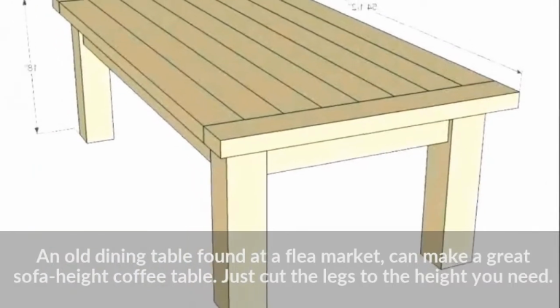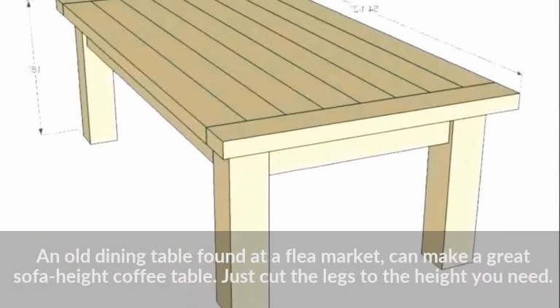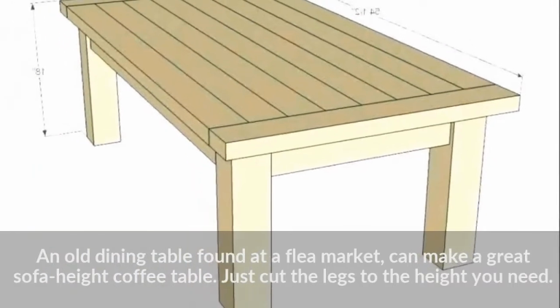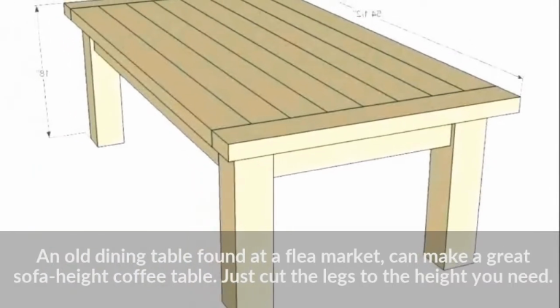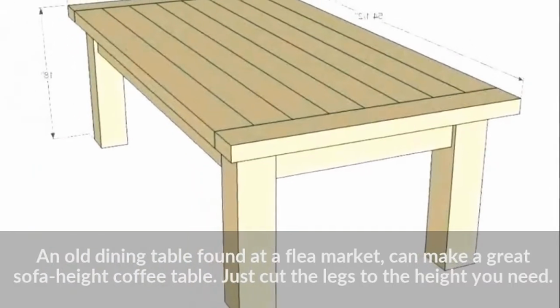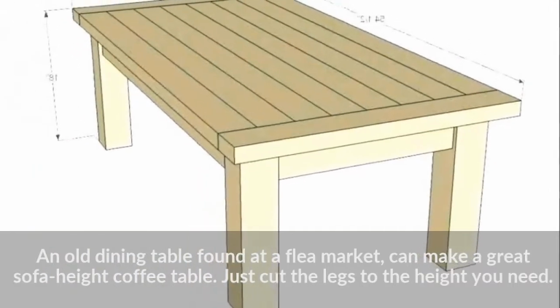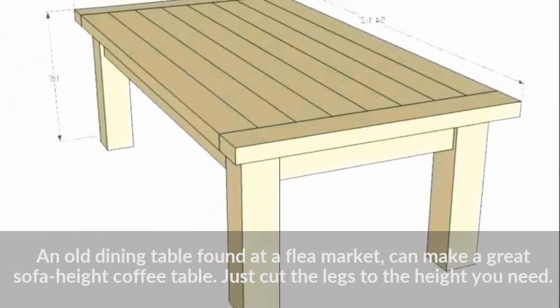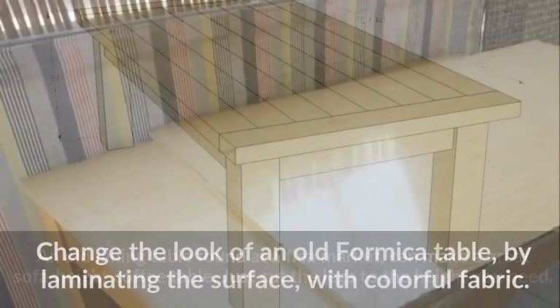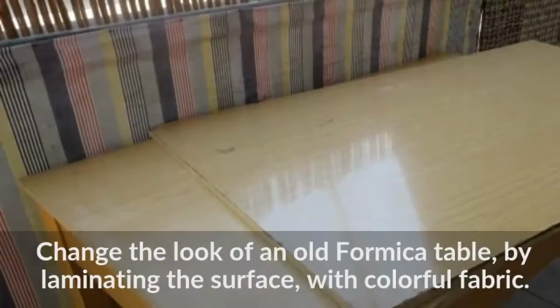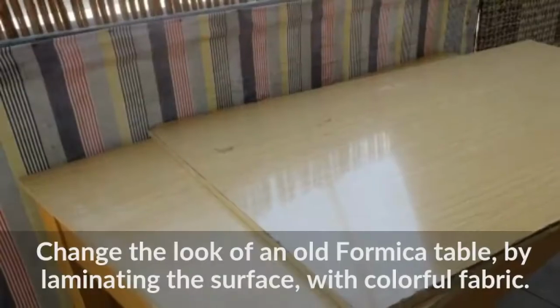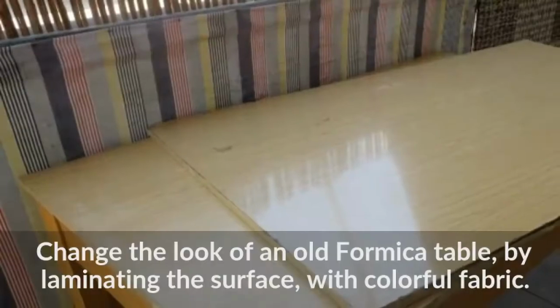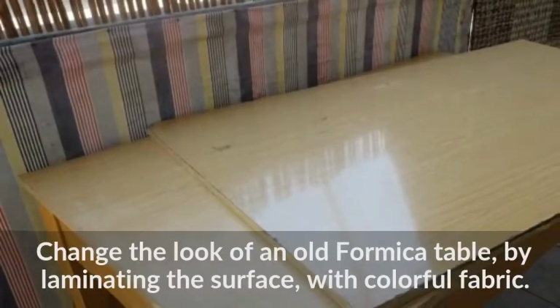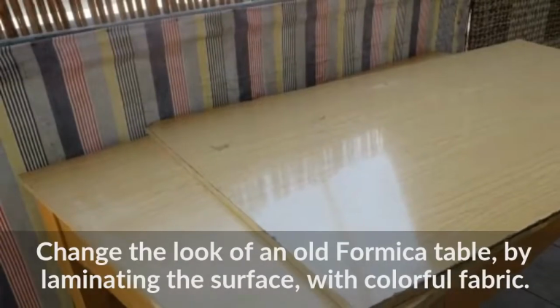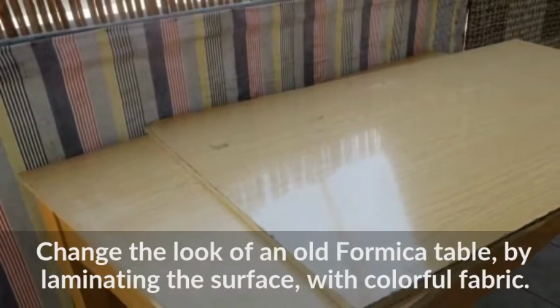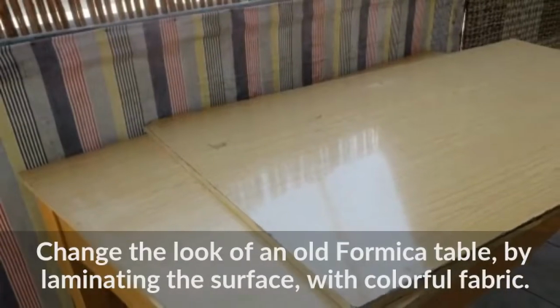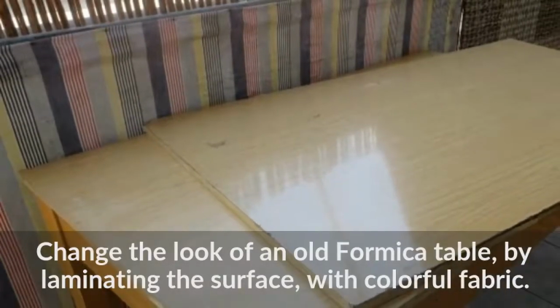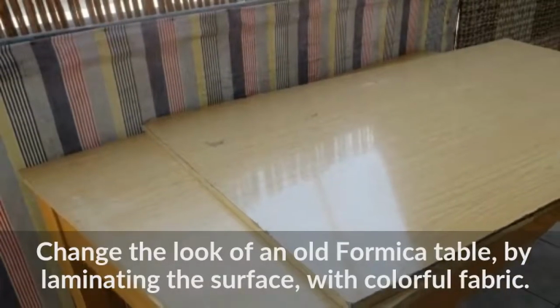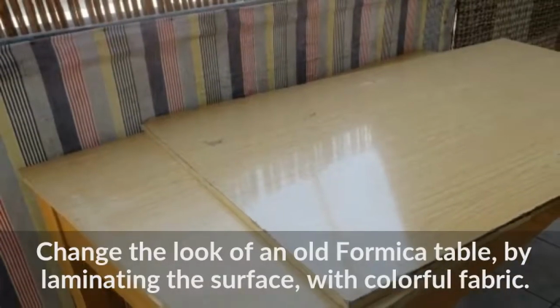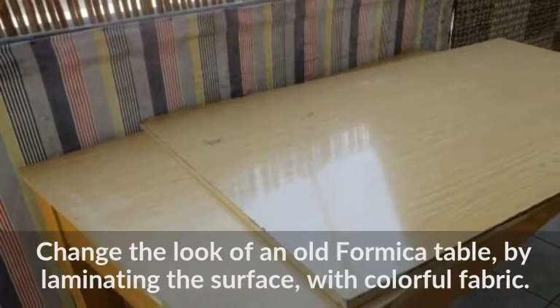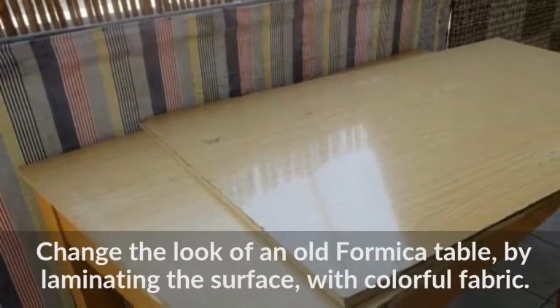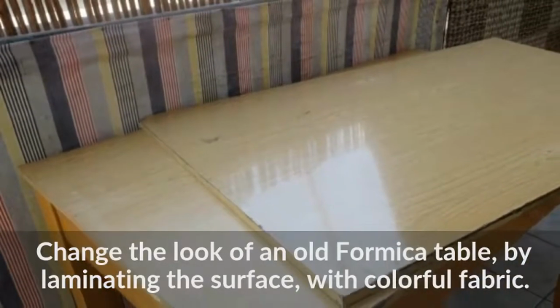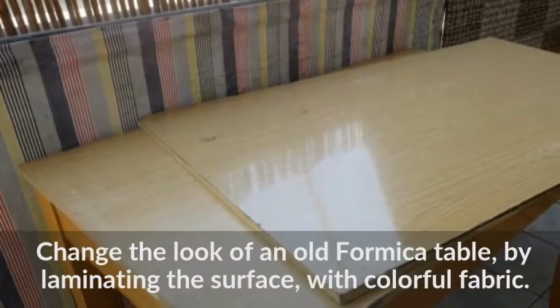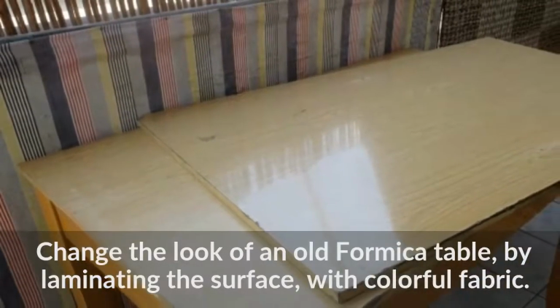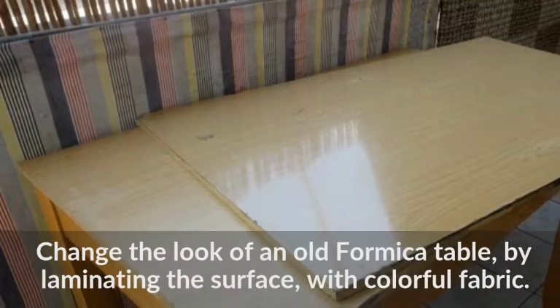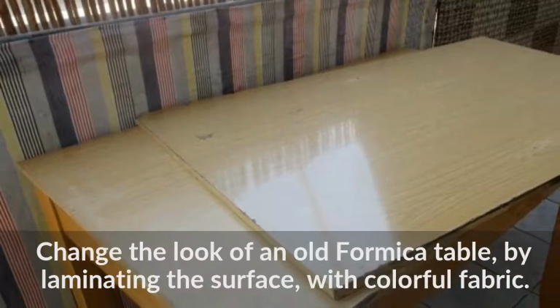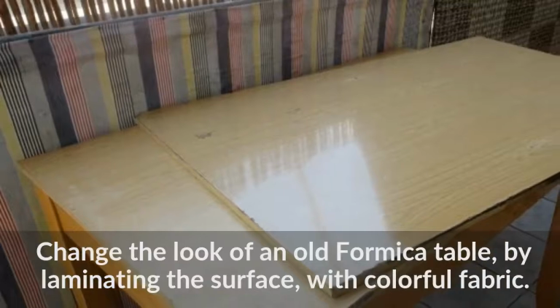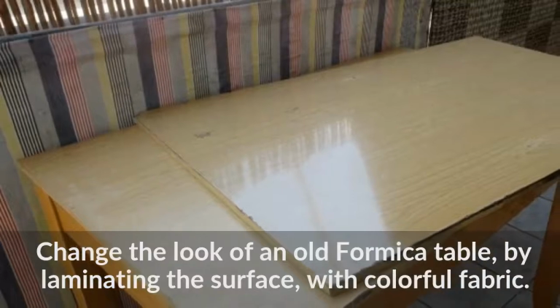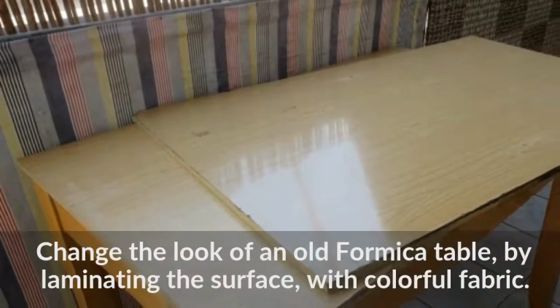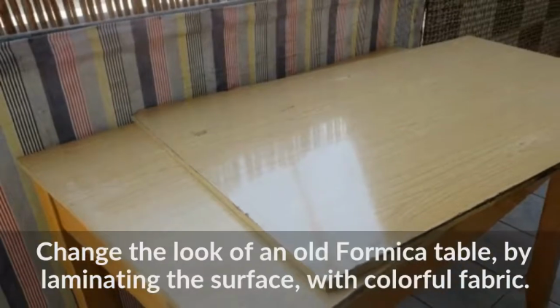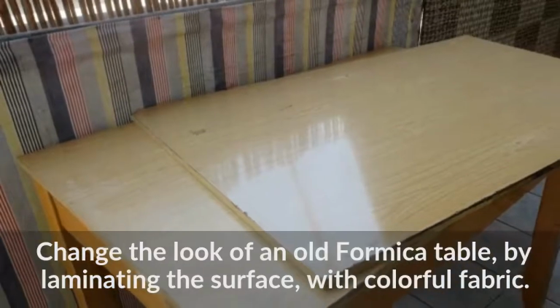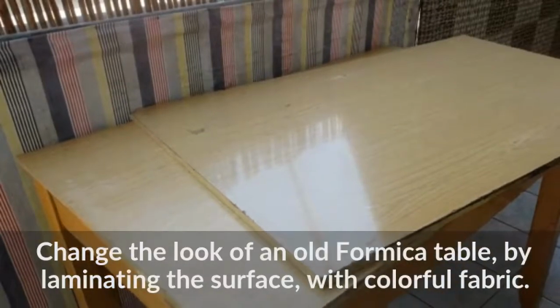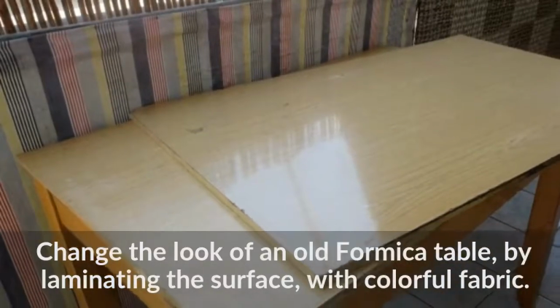Change the look of an old formica table by laminating the surface with colorful fabric.